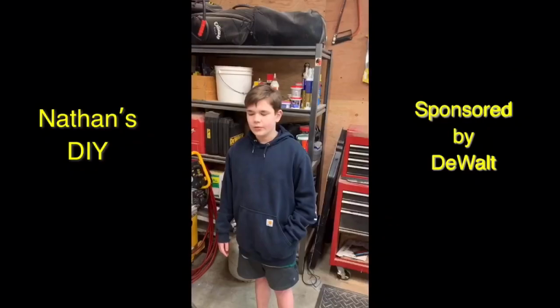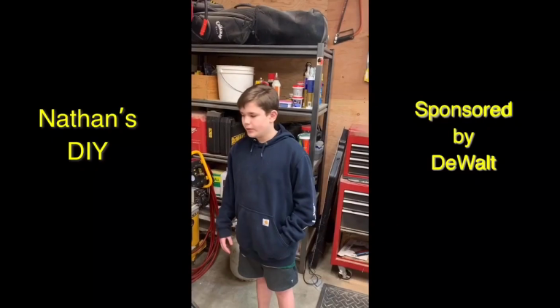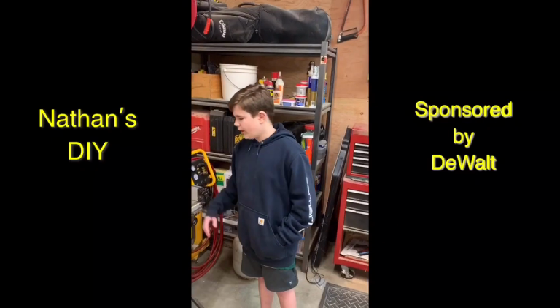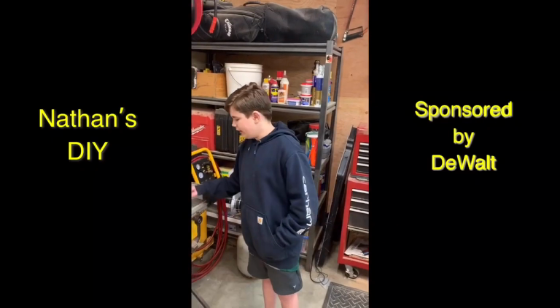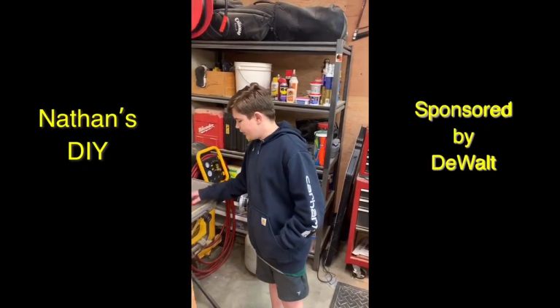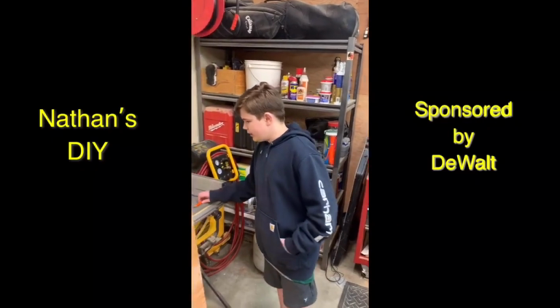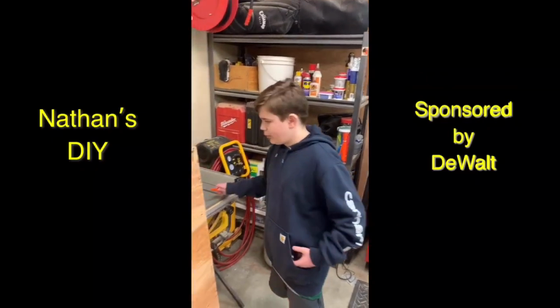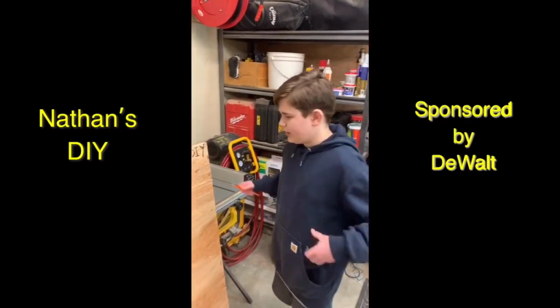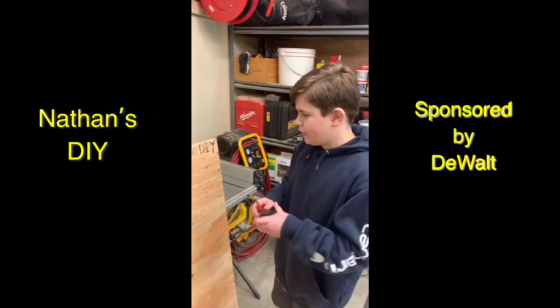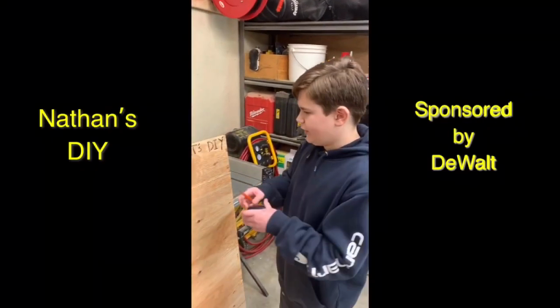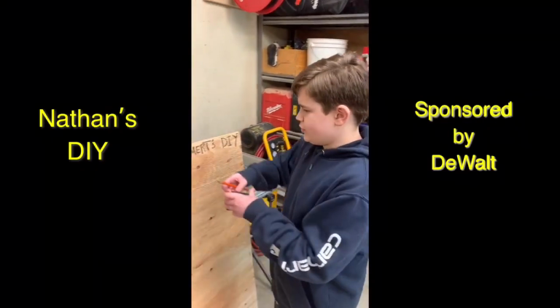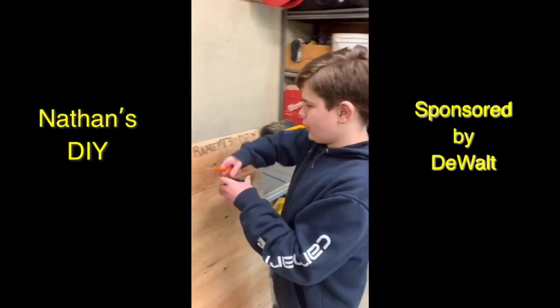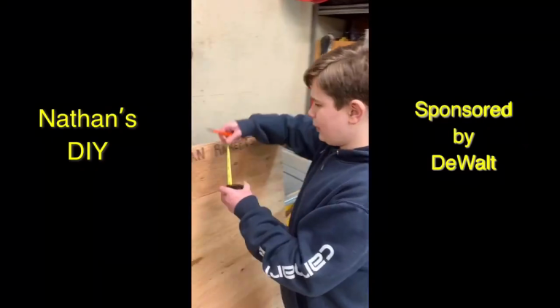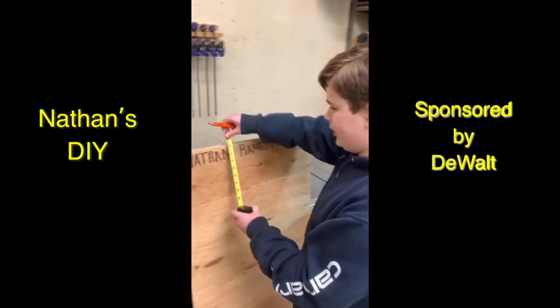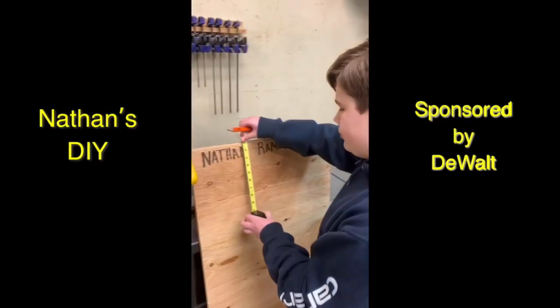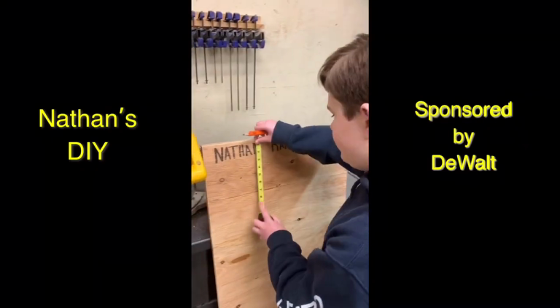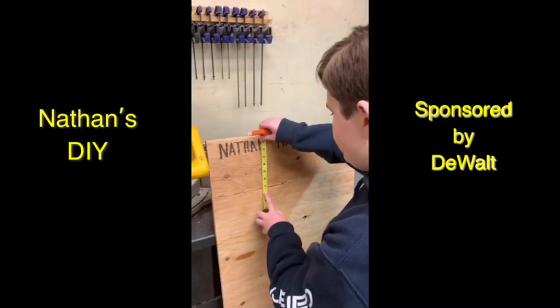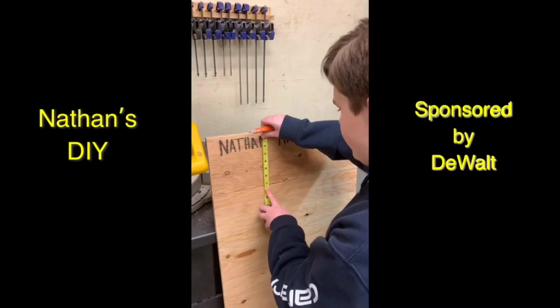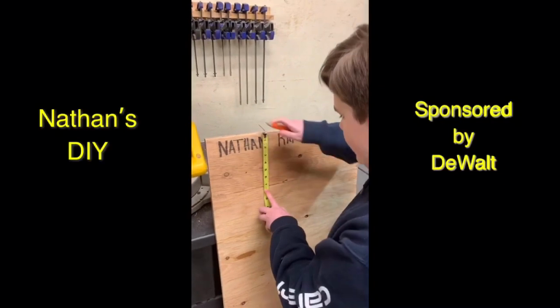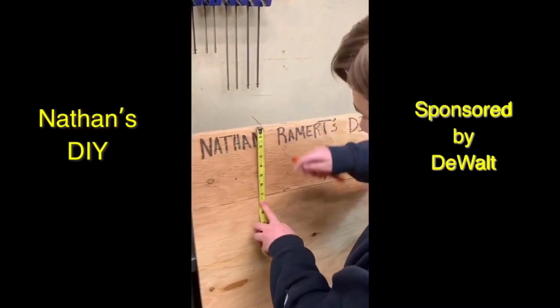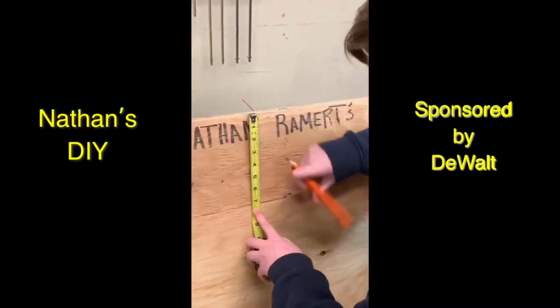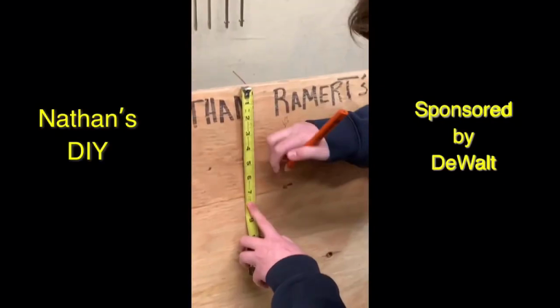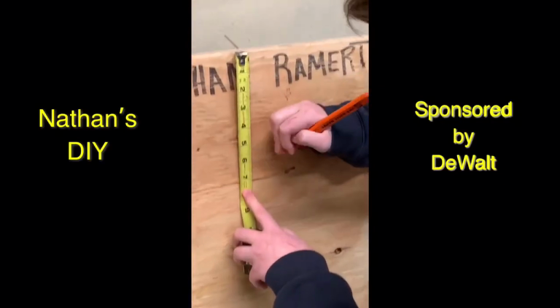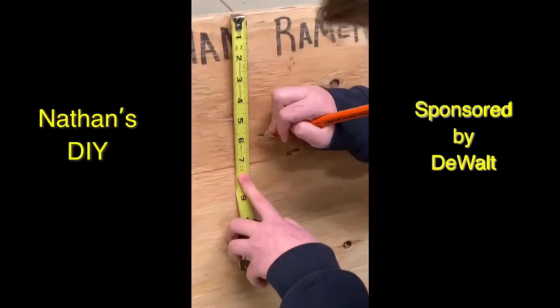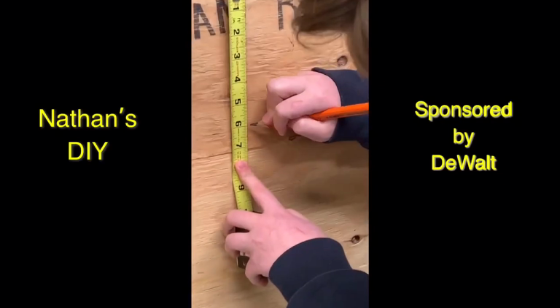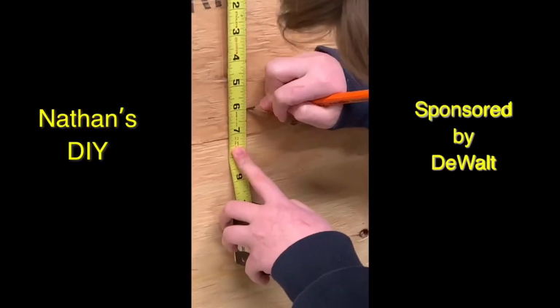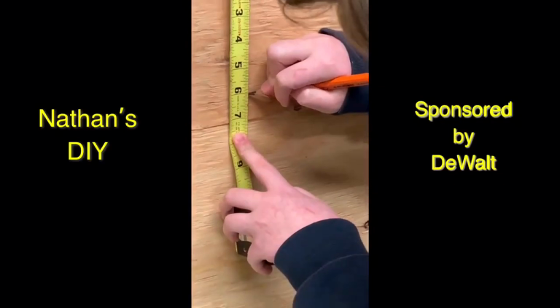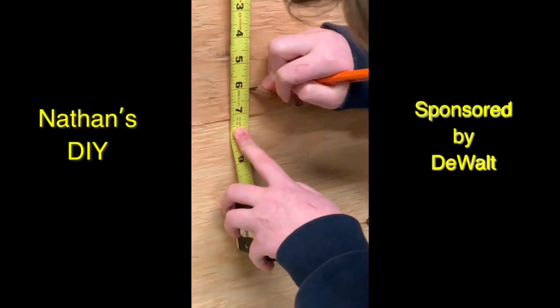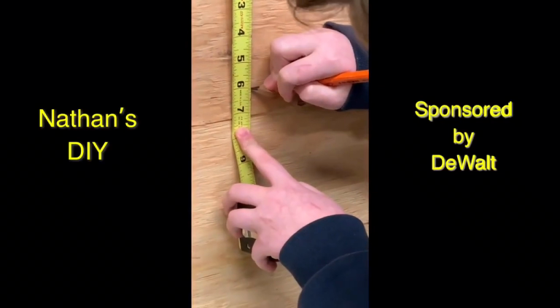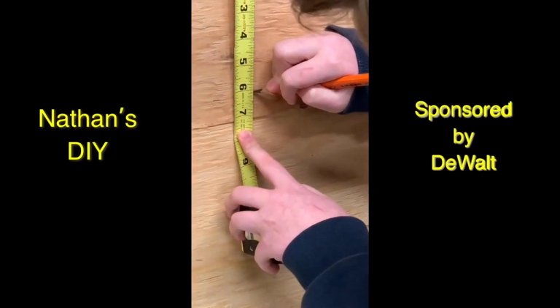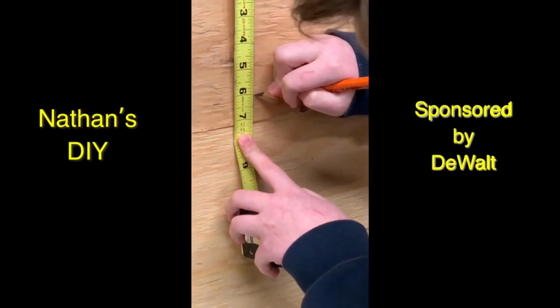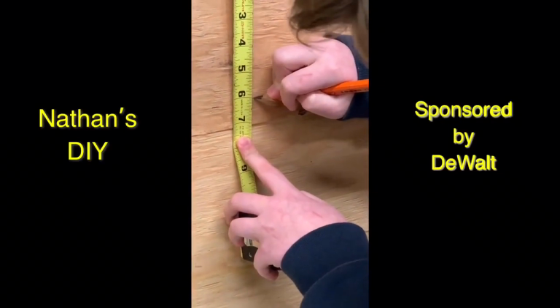So, I decided to mark down six inches on mine. And then, you make sure to draw a line there.